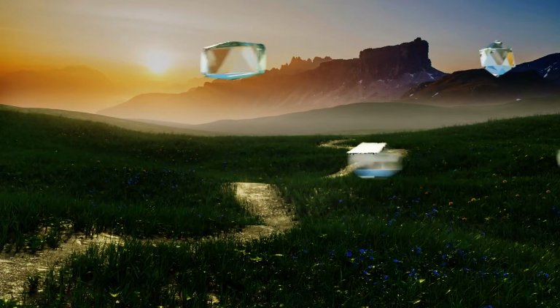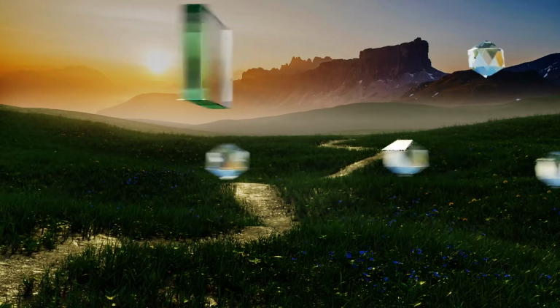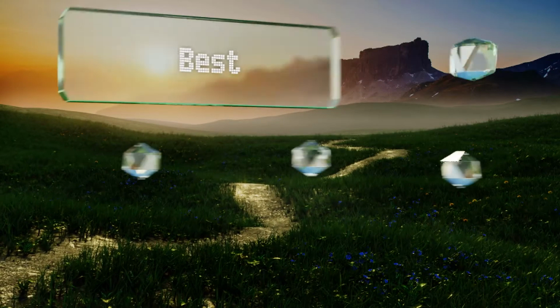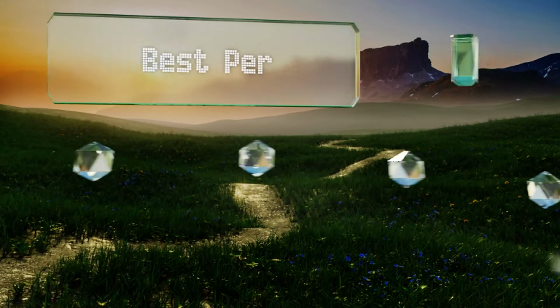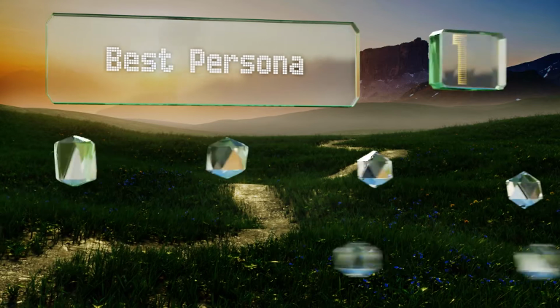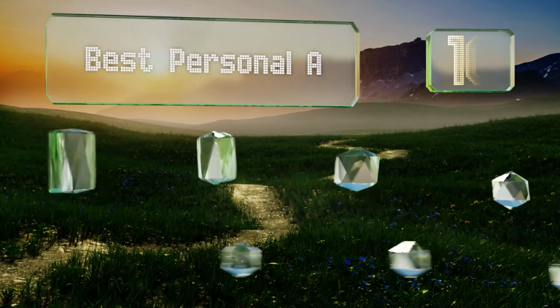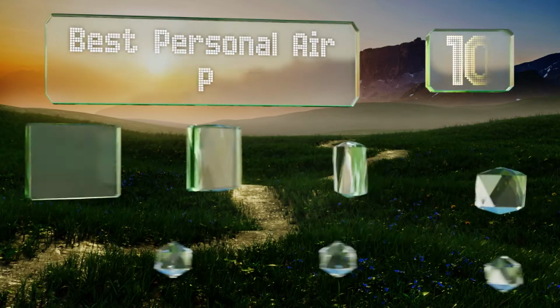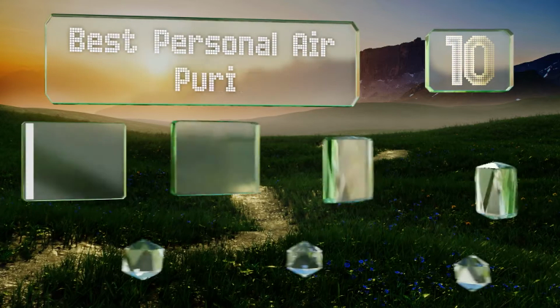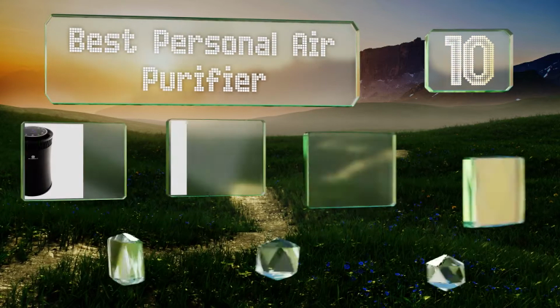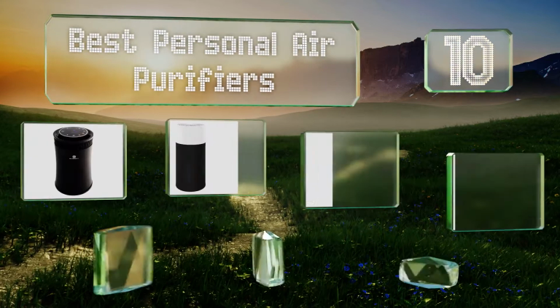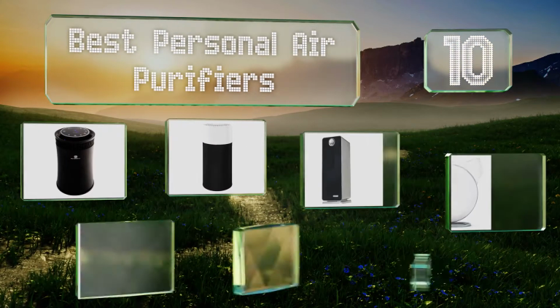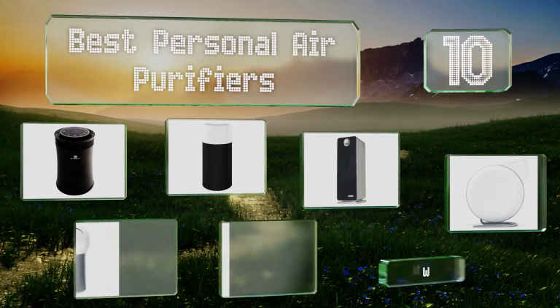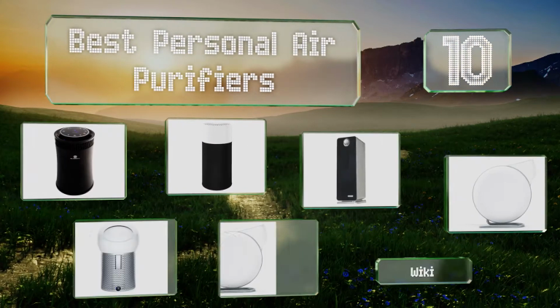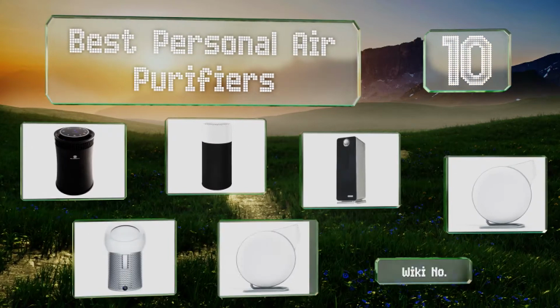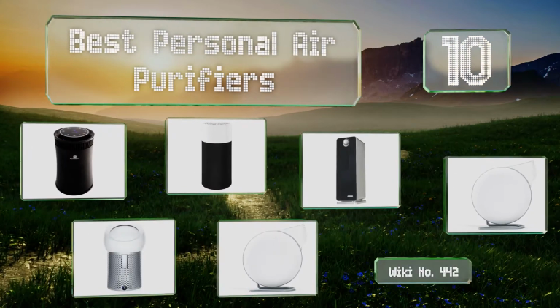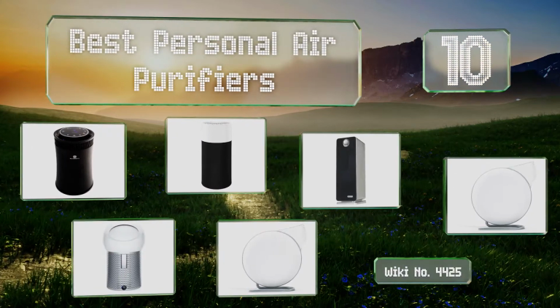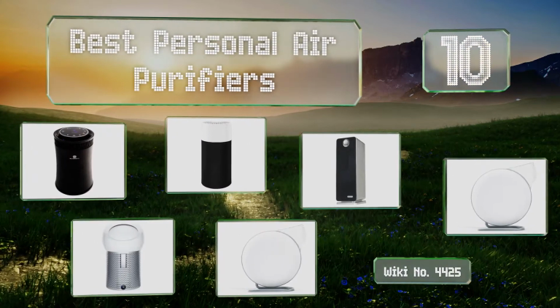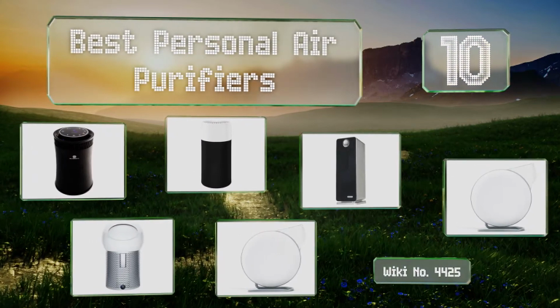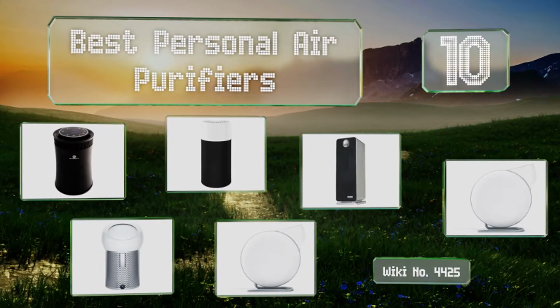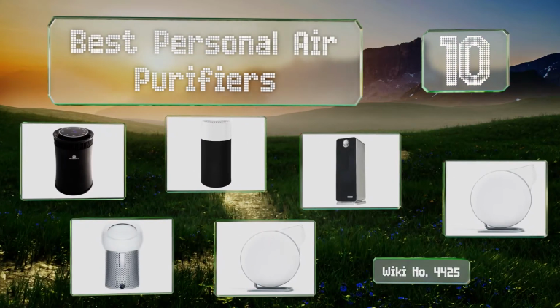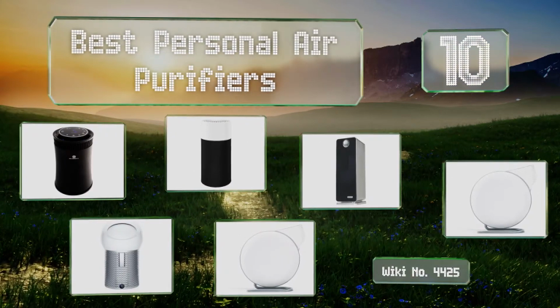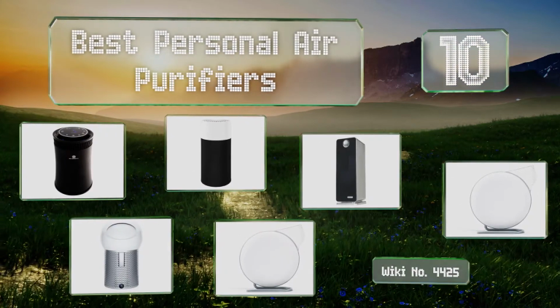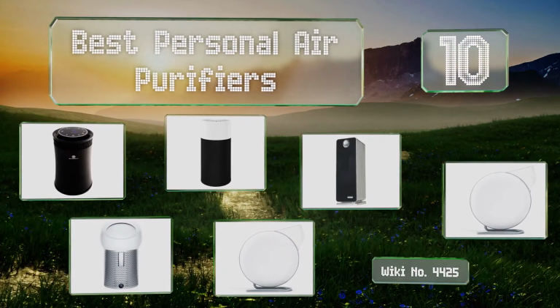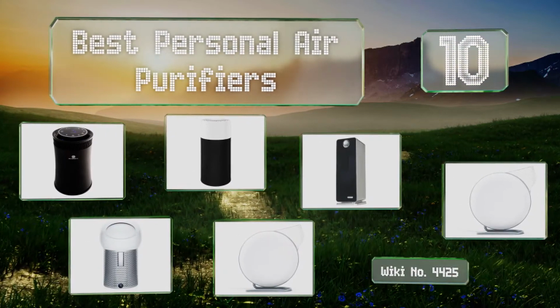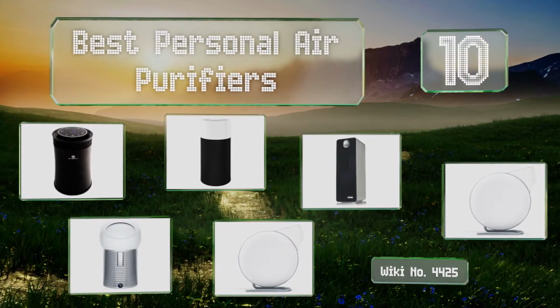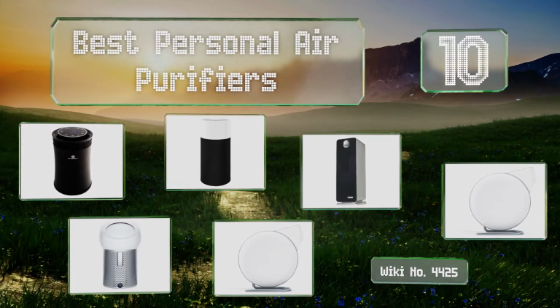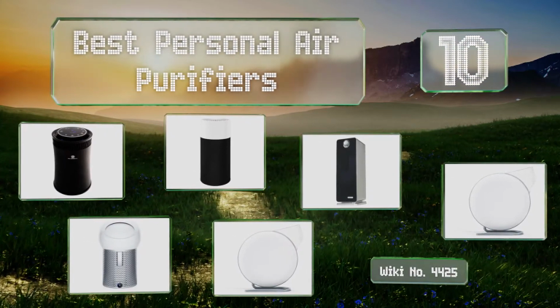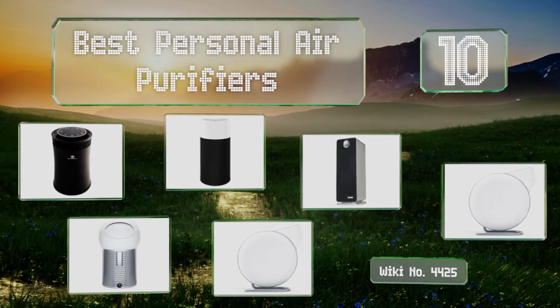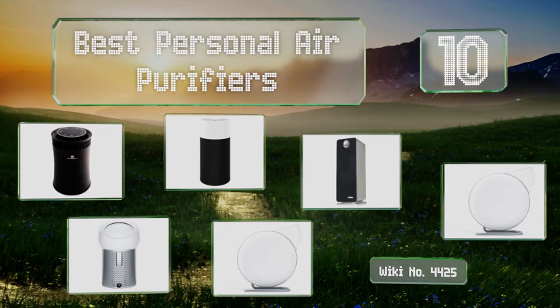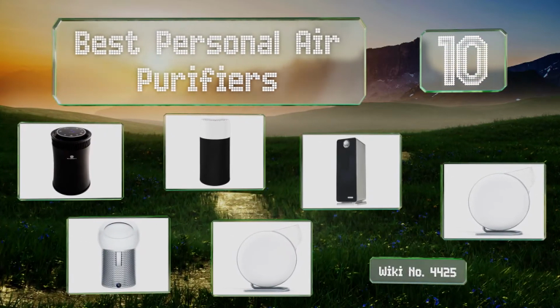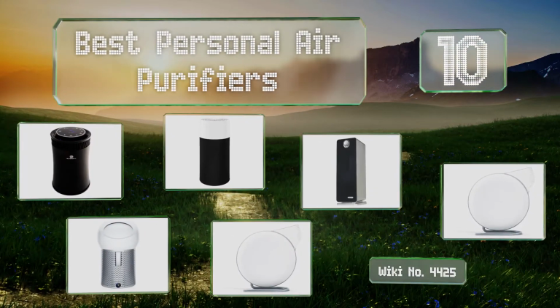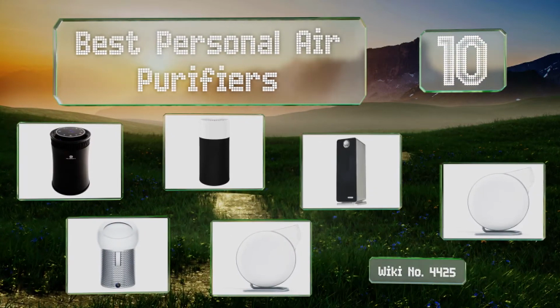EasyVid presents the 10 best personal air purifiers. Let's get started with the list.